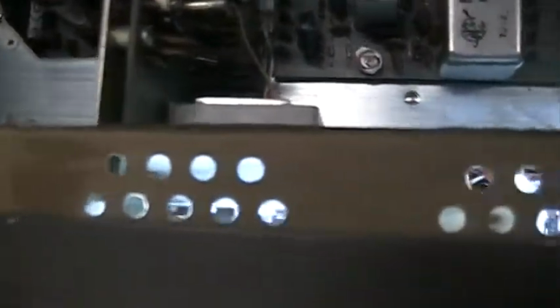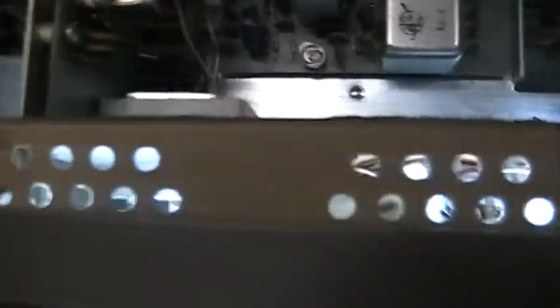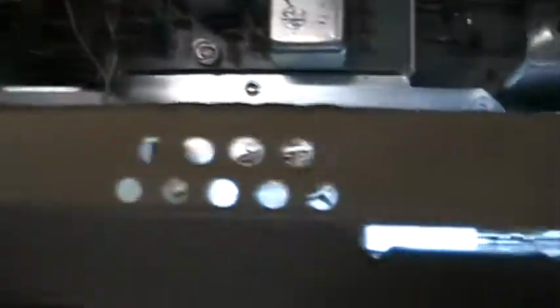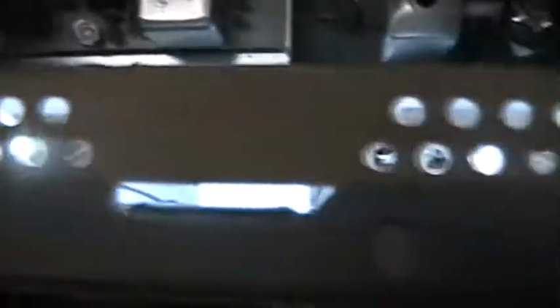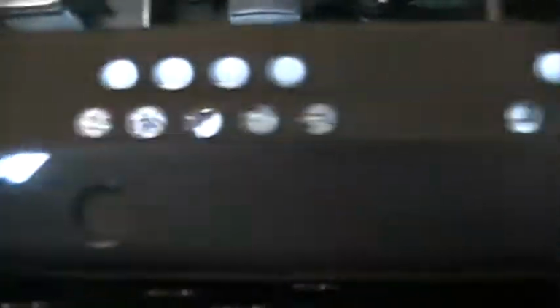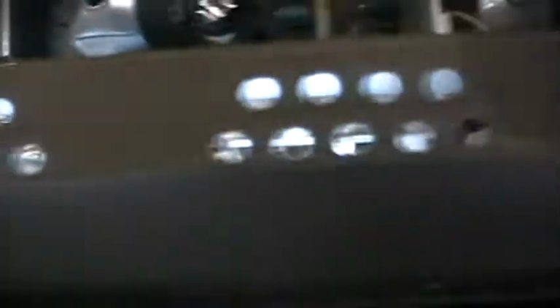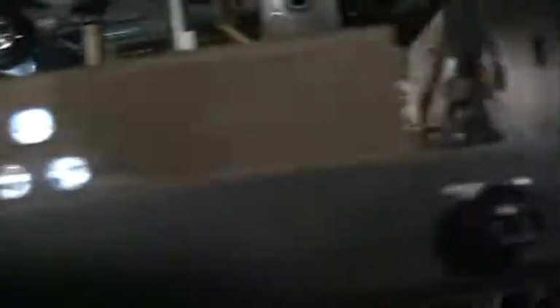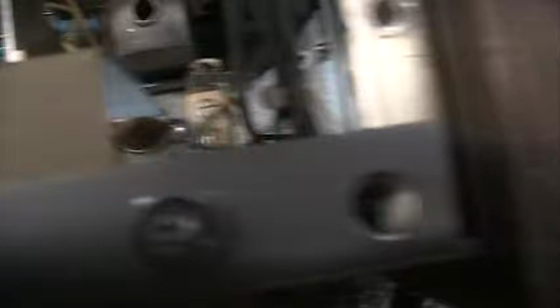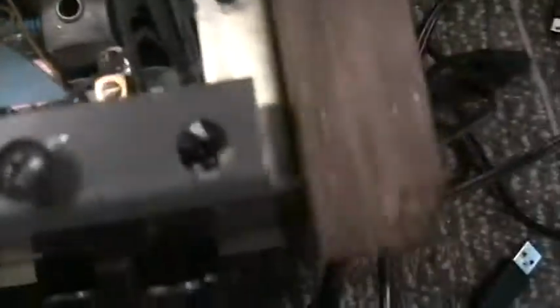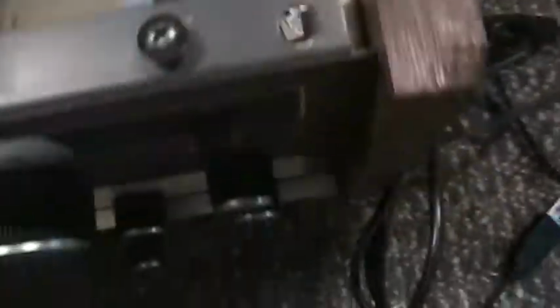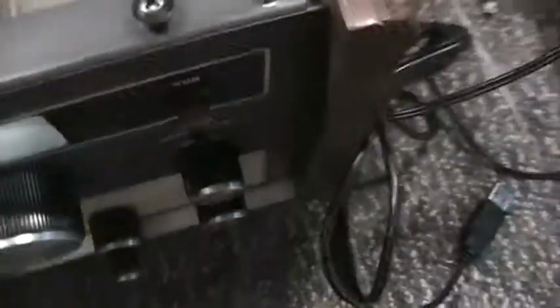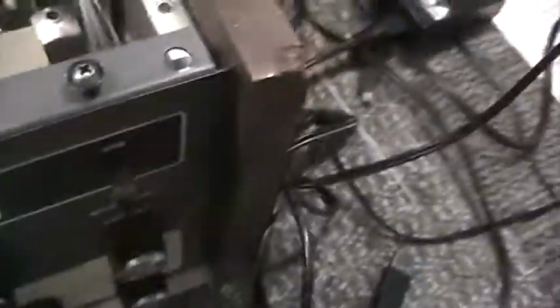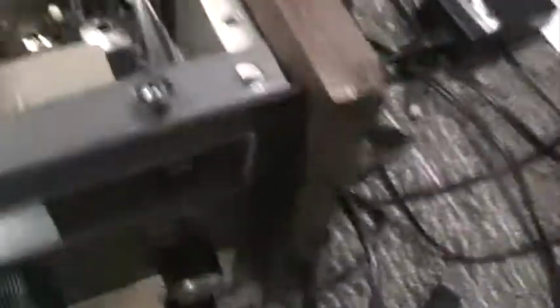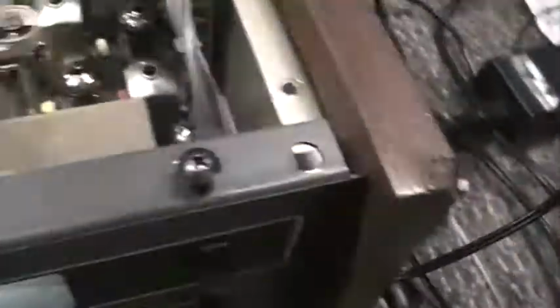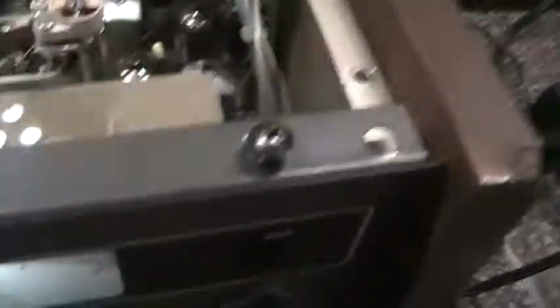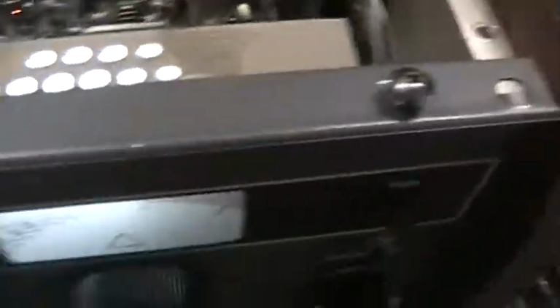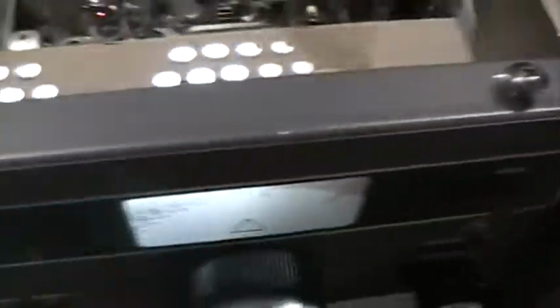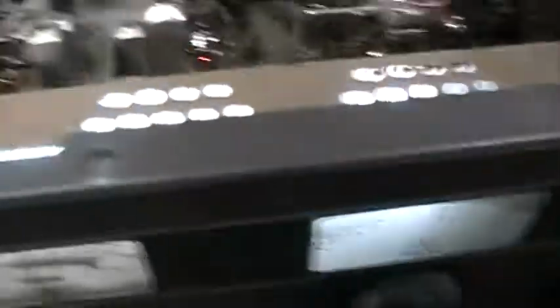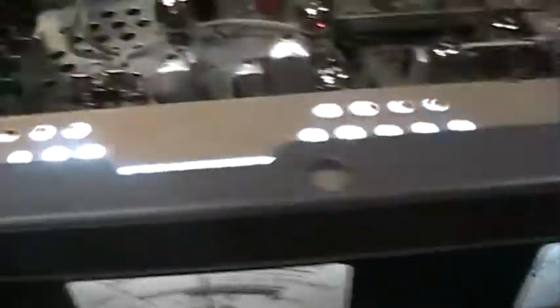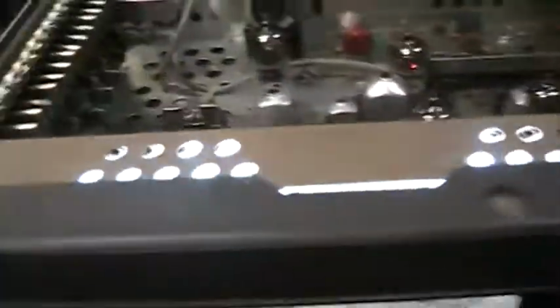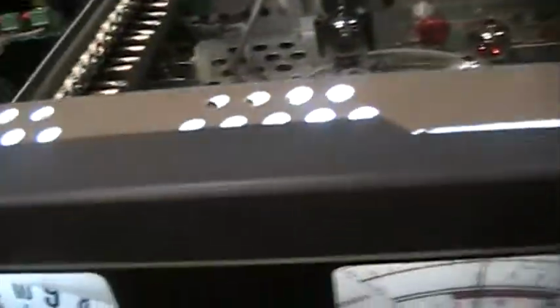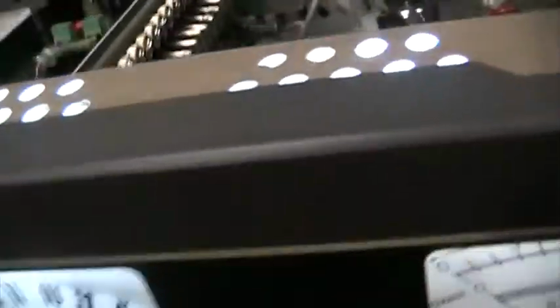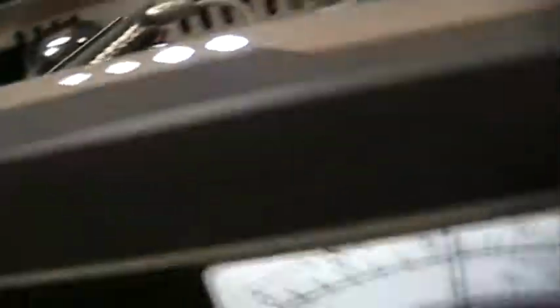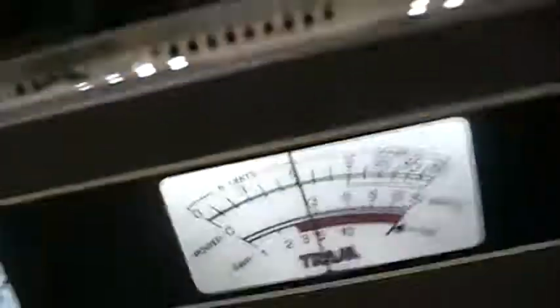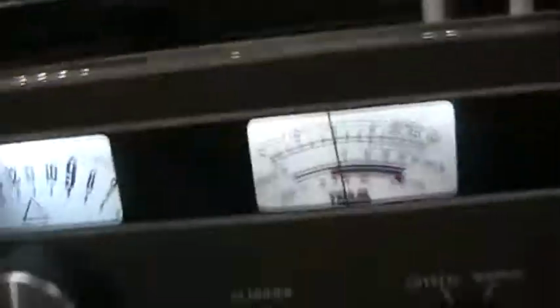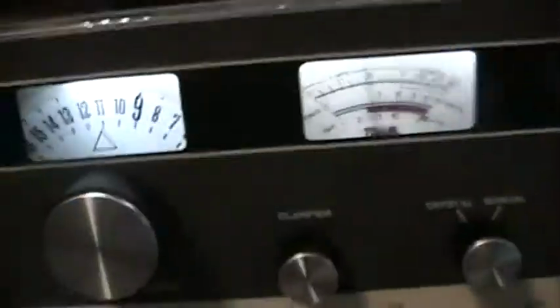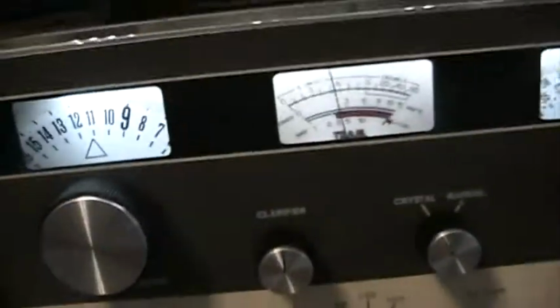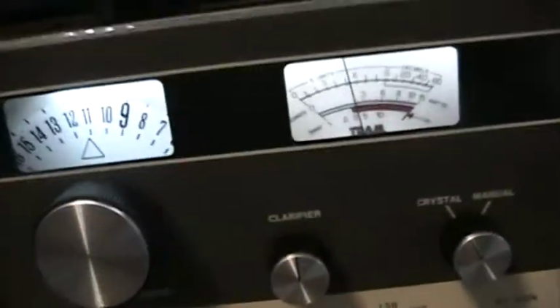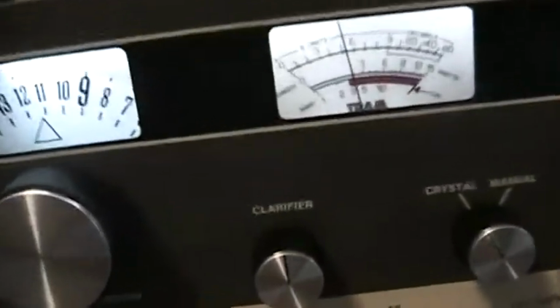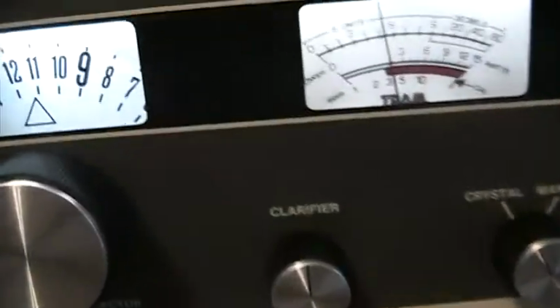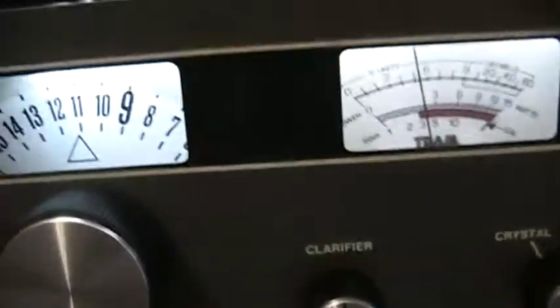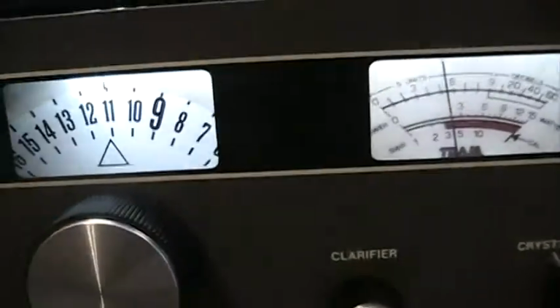Plus it's been upgraded with bright LEDs for the display, meter, and dials.